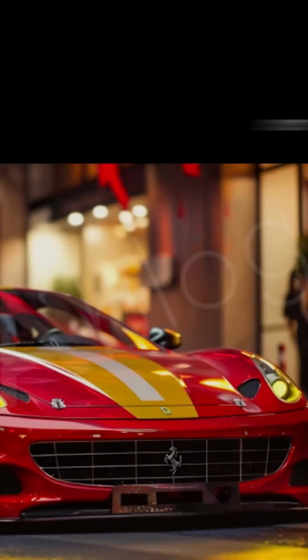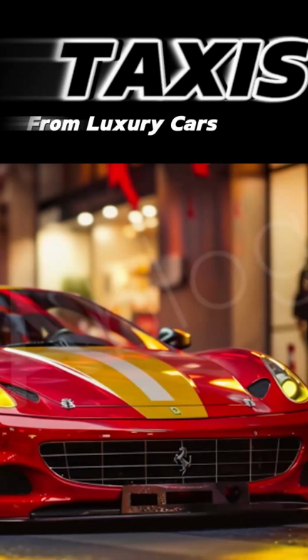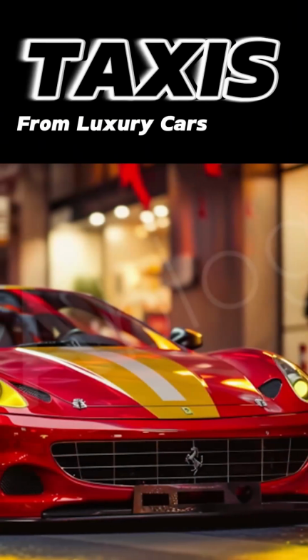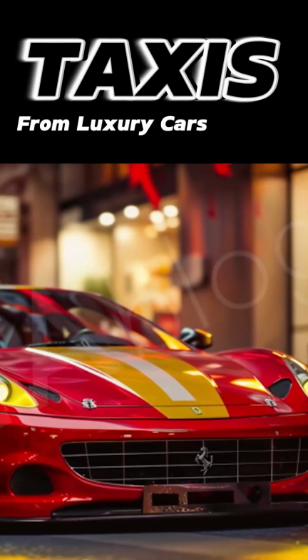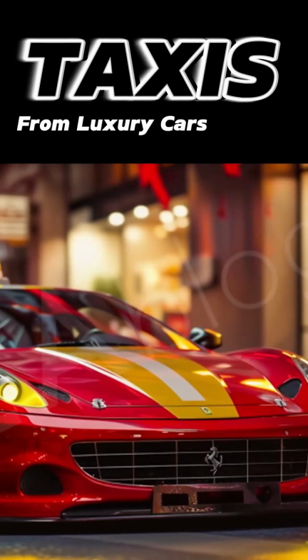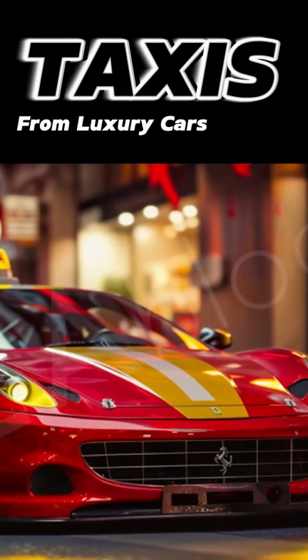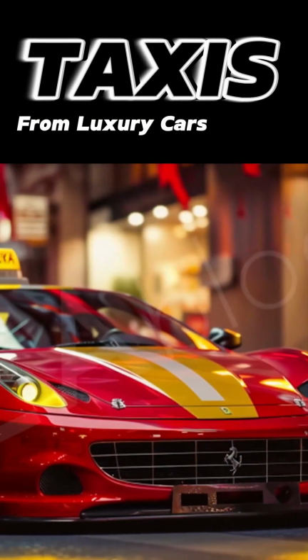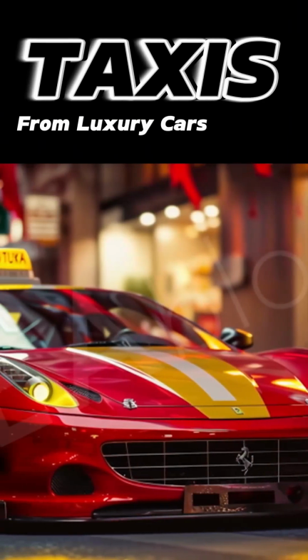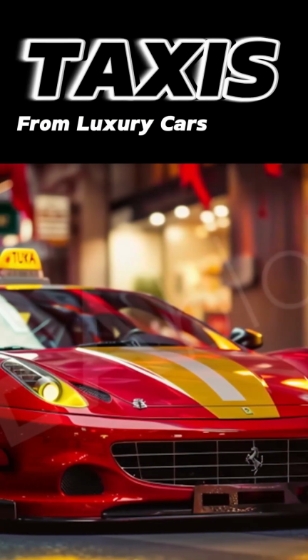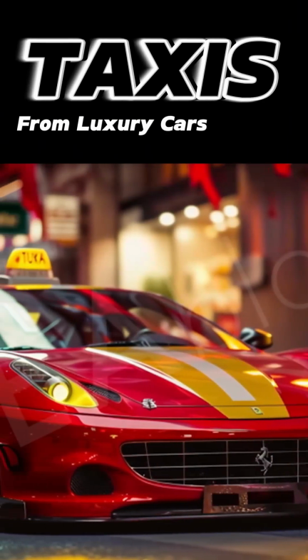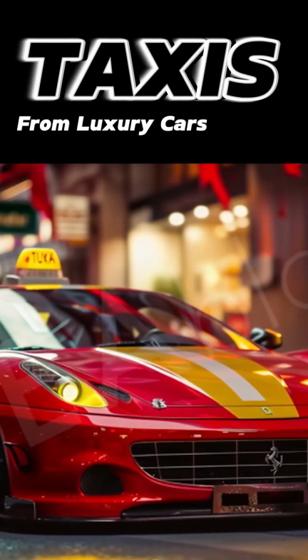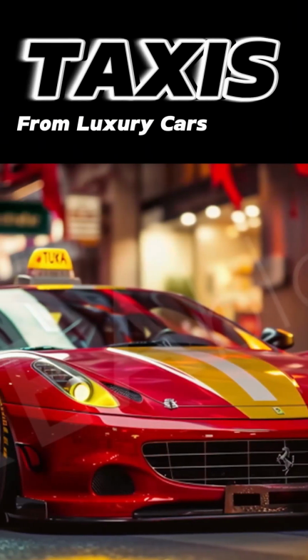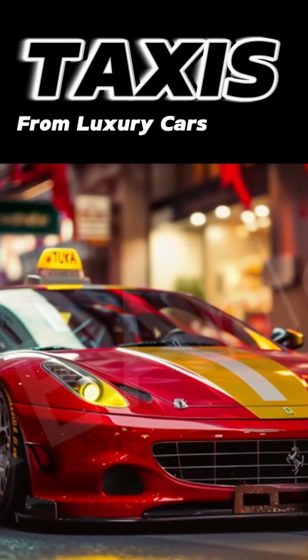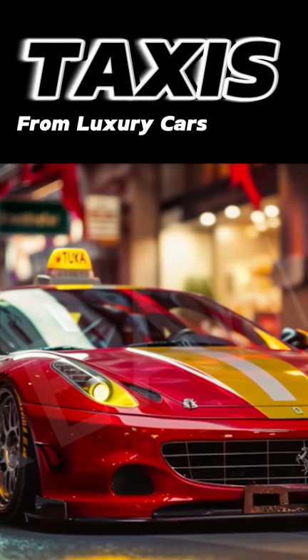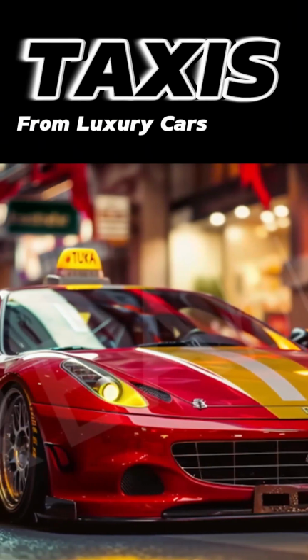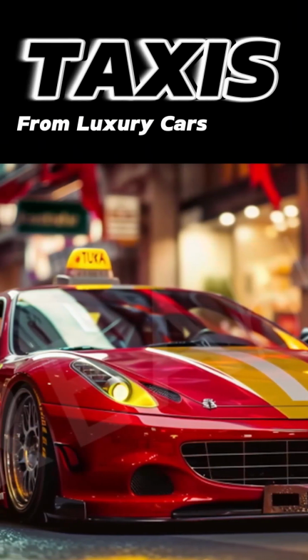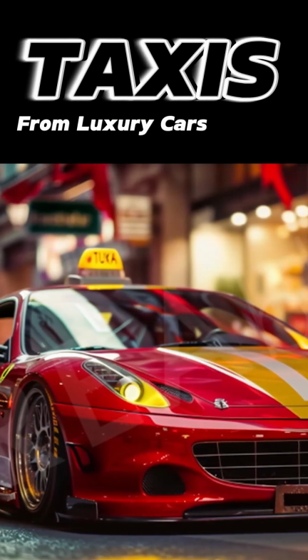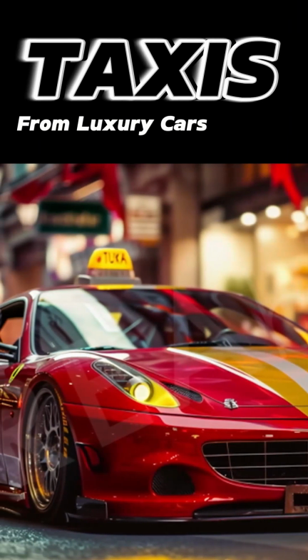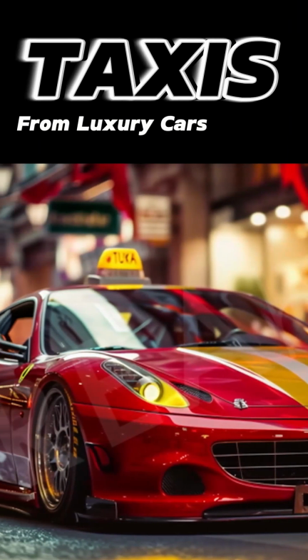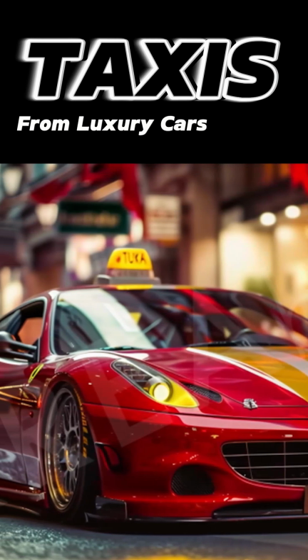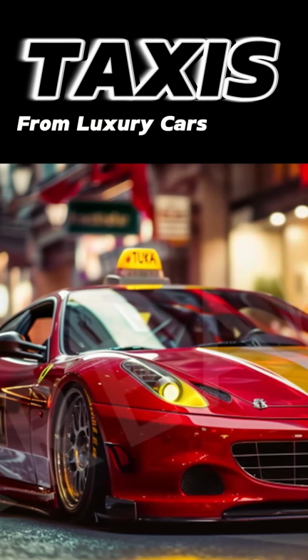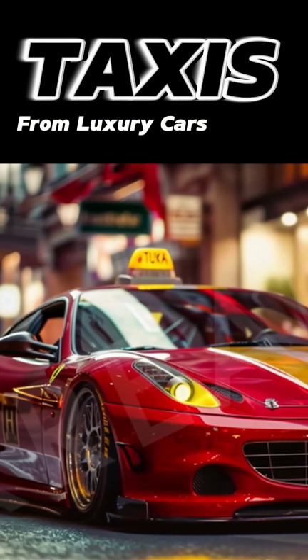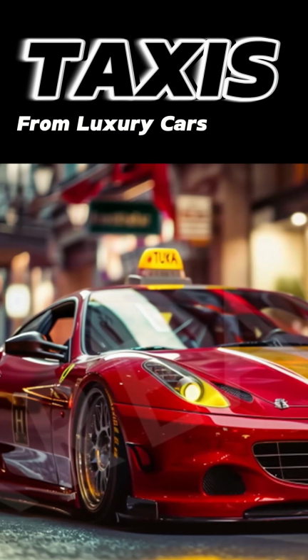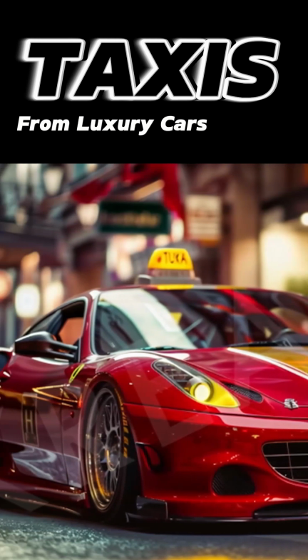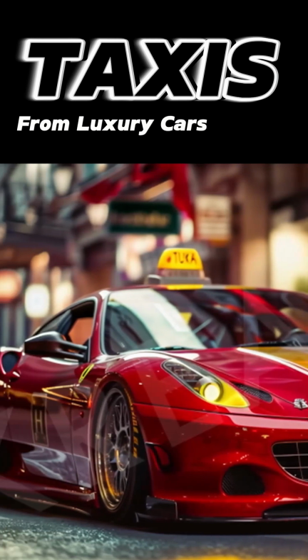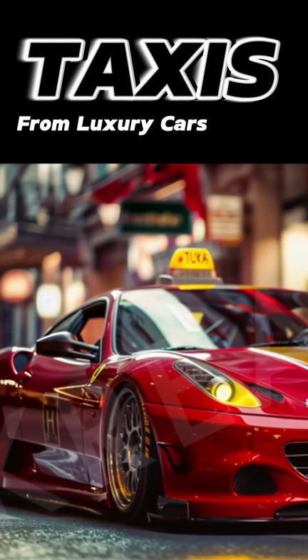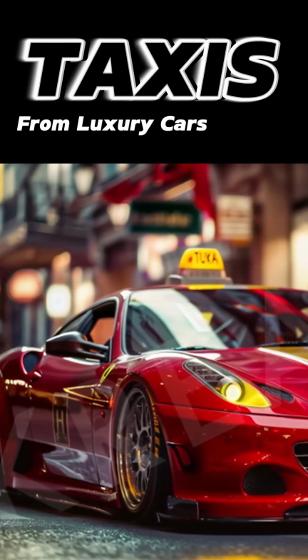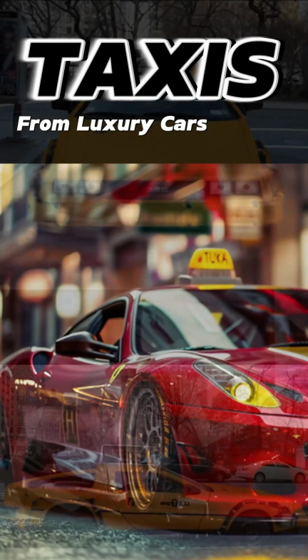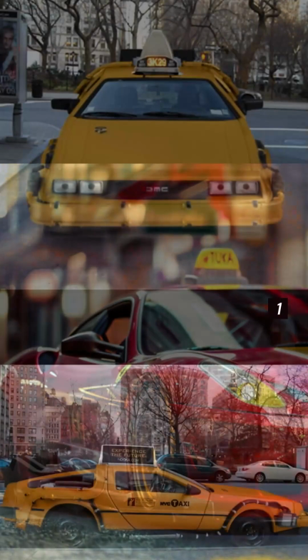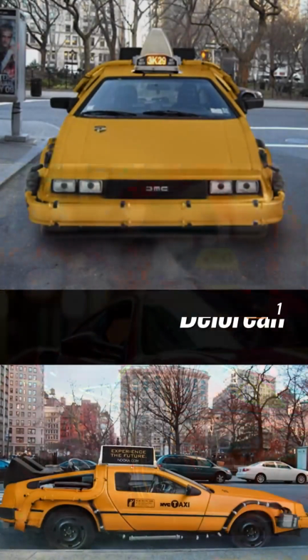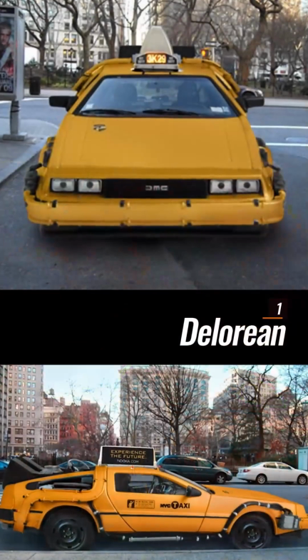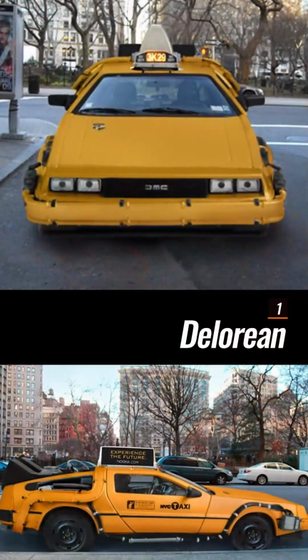Taxis from luxury cars. Here are 10 rare luxury taxi models from around the world that go beyond mere transportation.